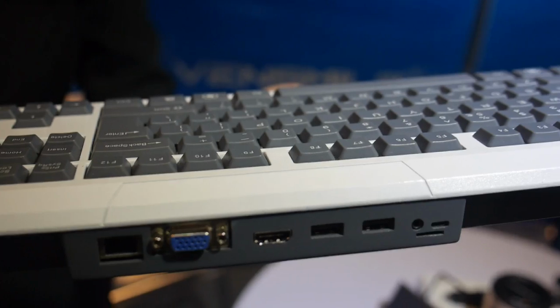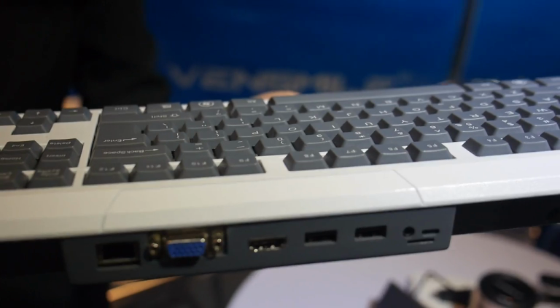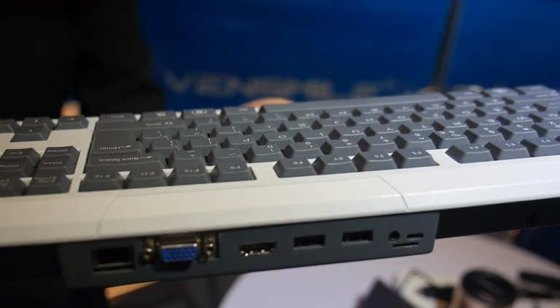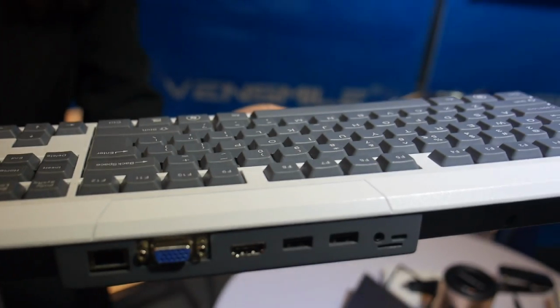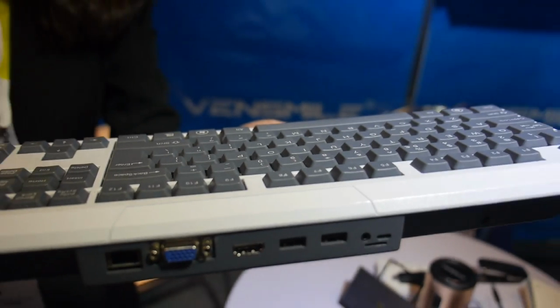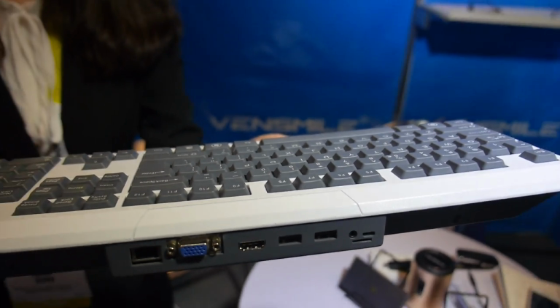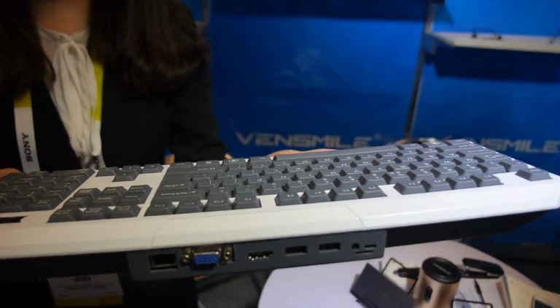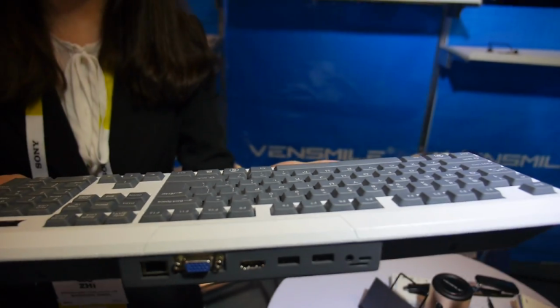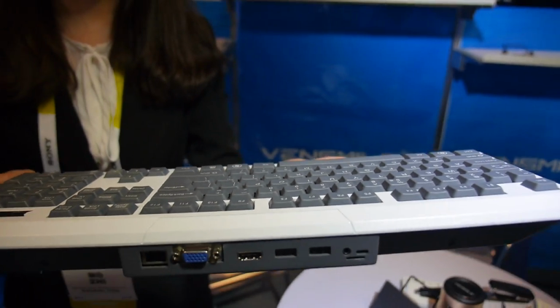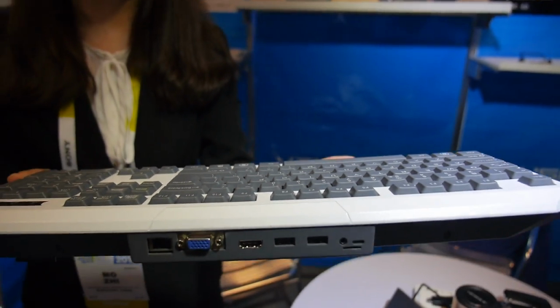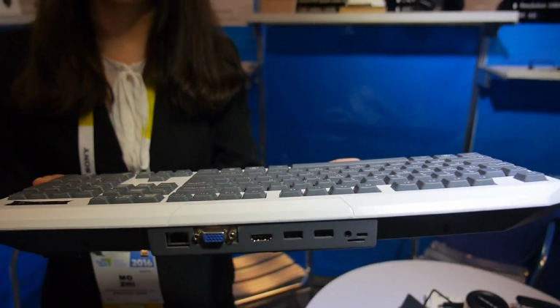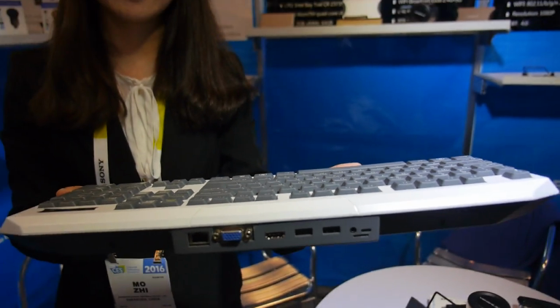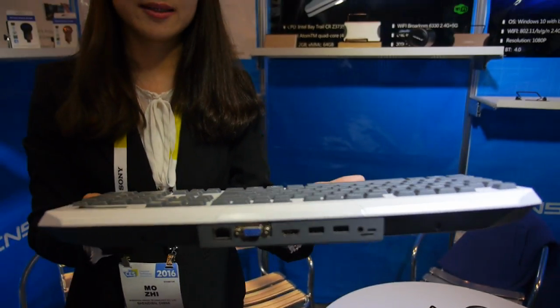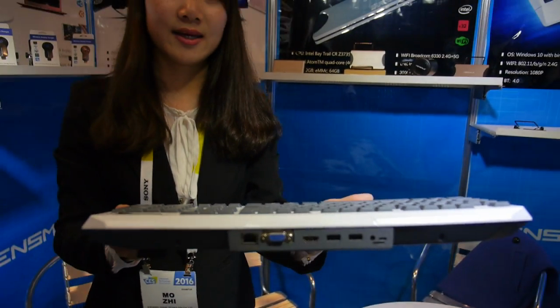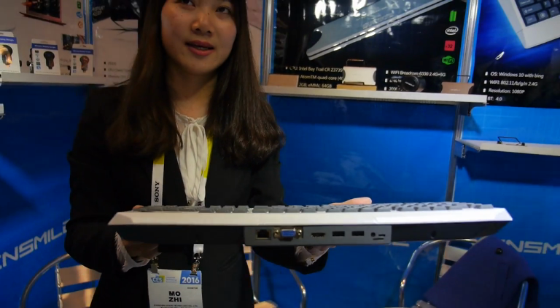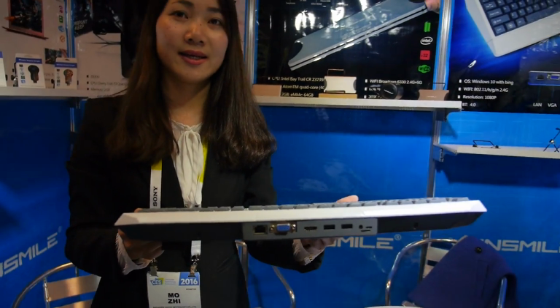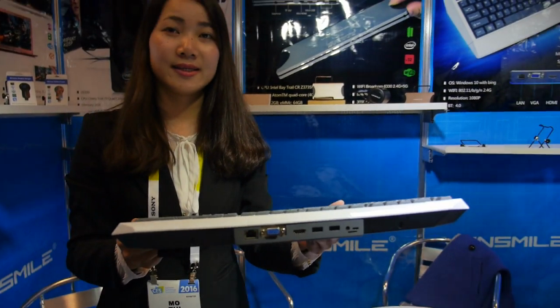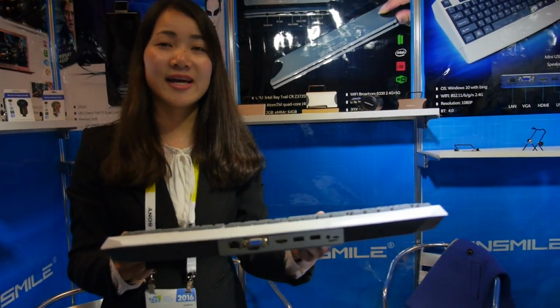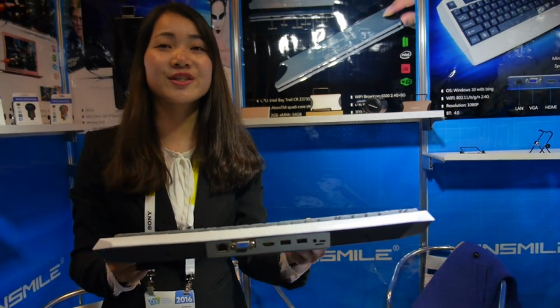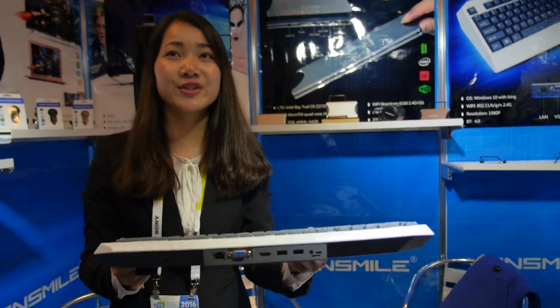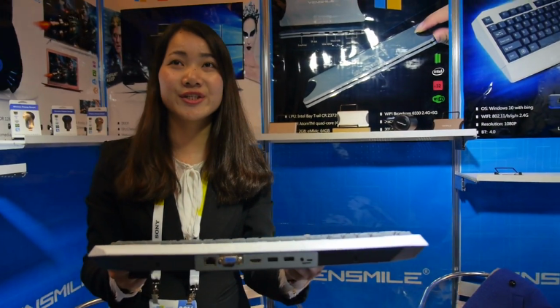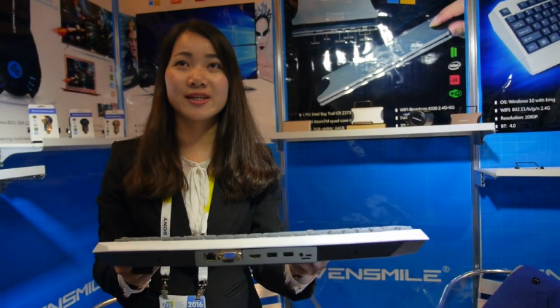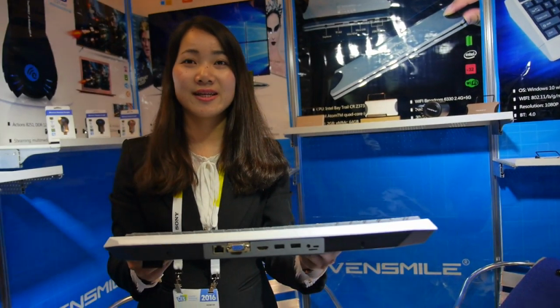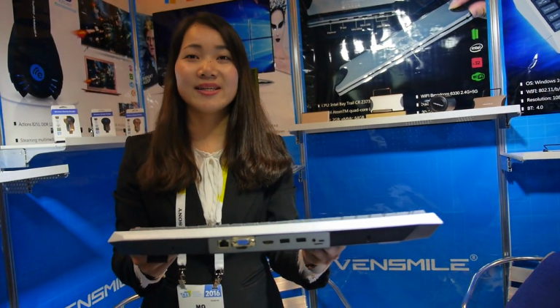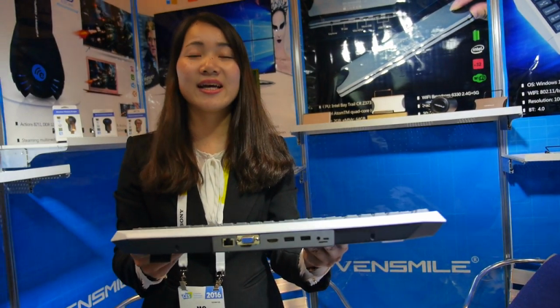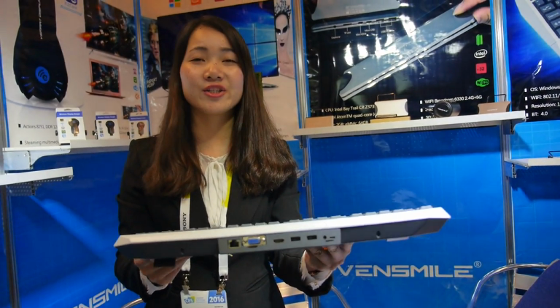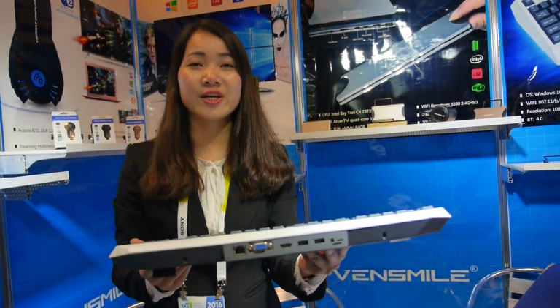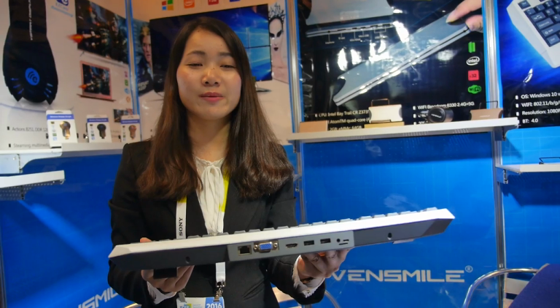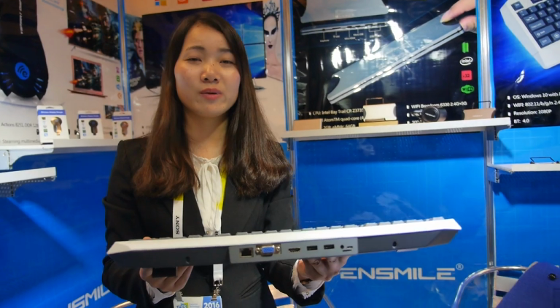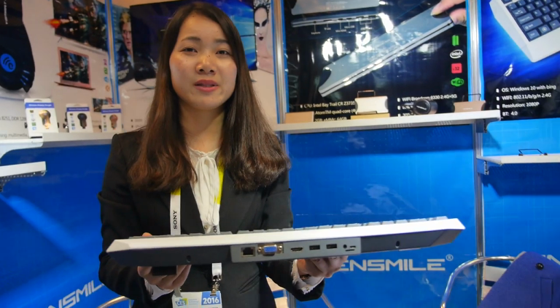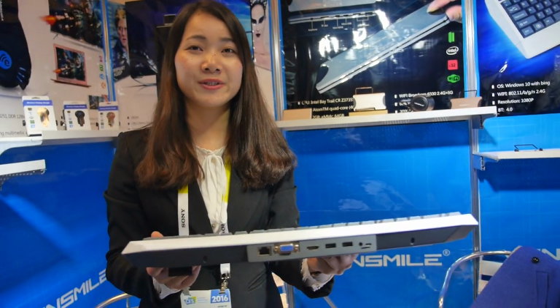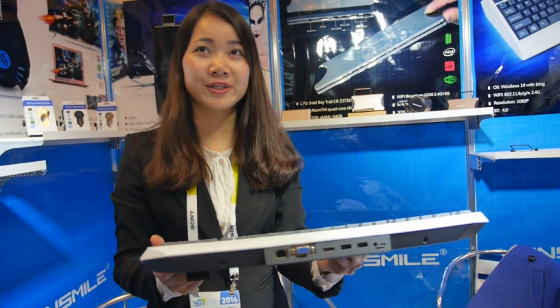This is the Vensmile Smart Keyboard. This is a PC and a keyboard? Yeah, this is a keyboard mini PC.